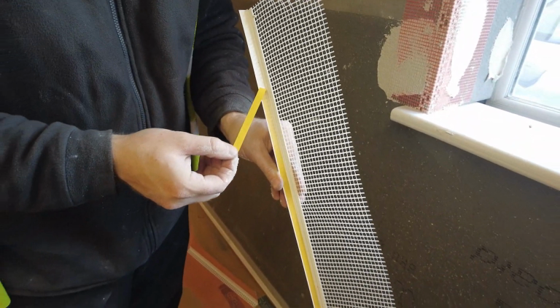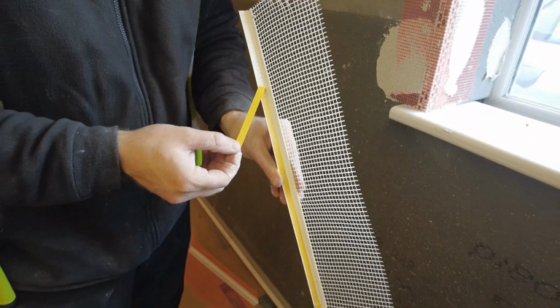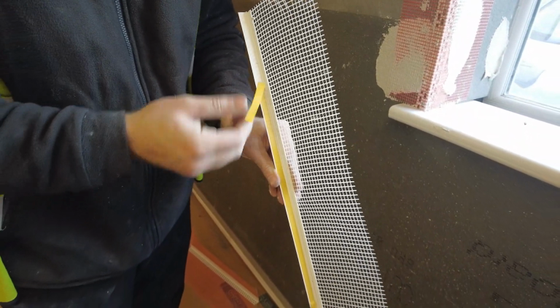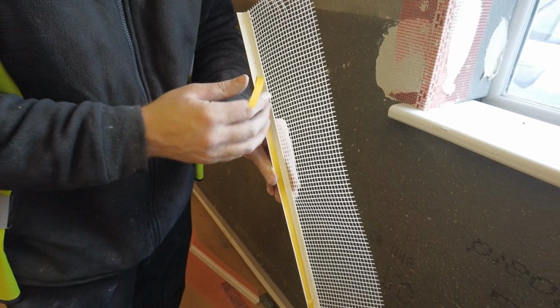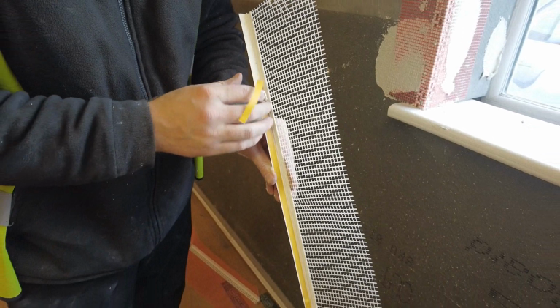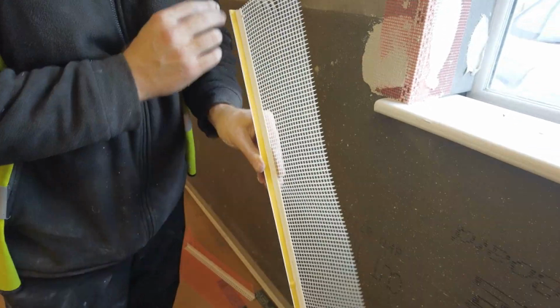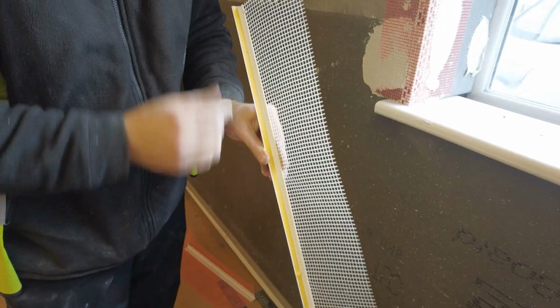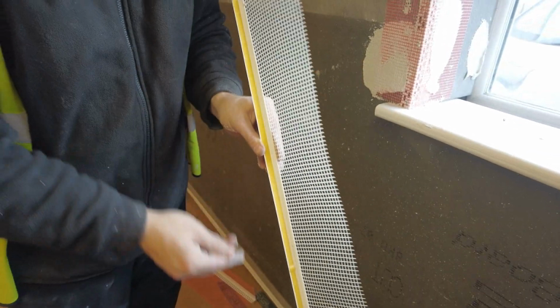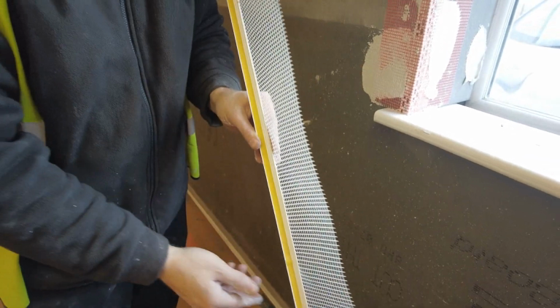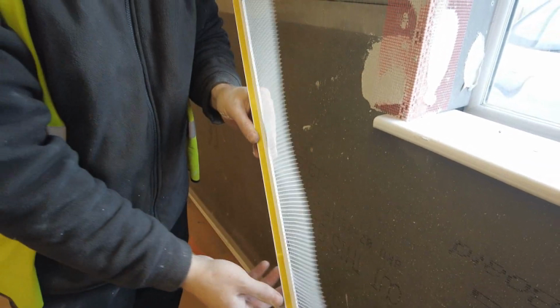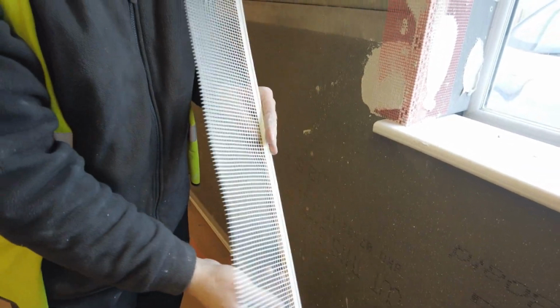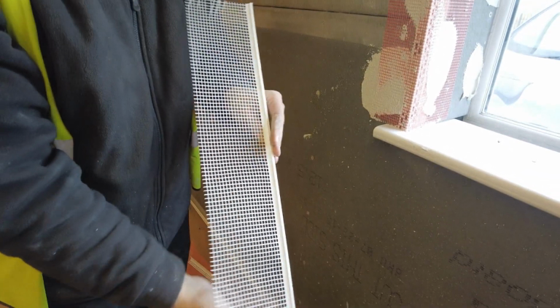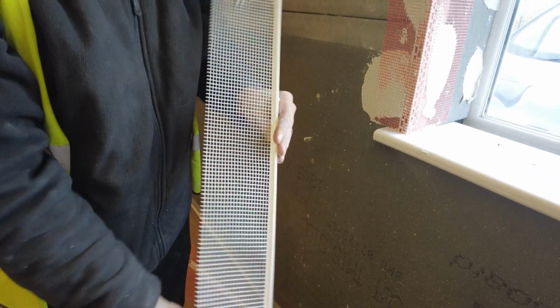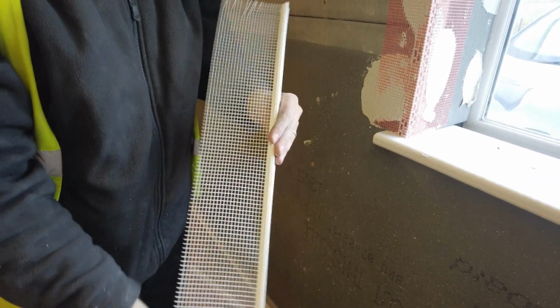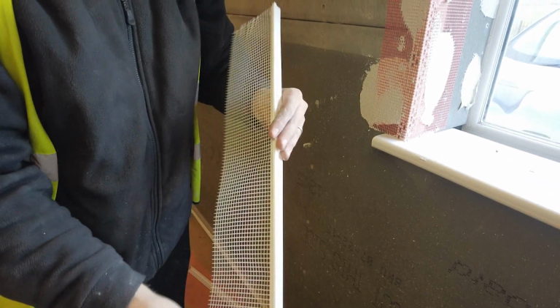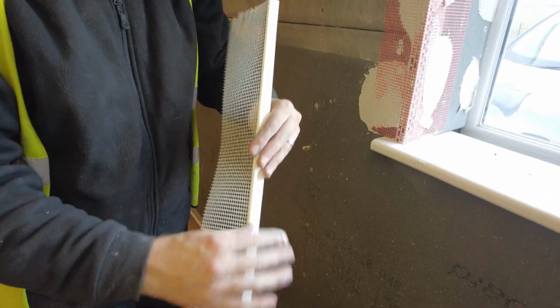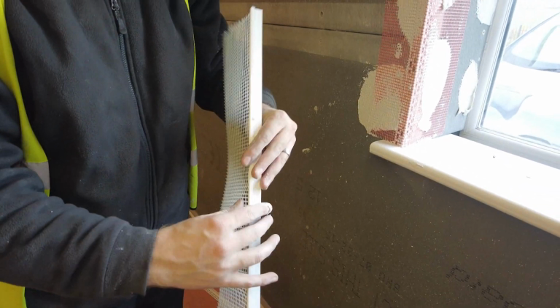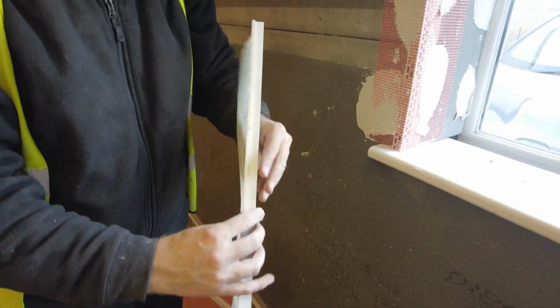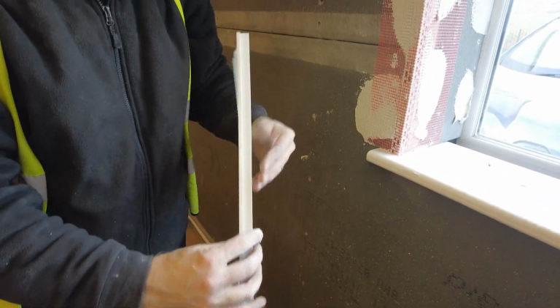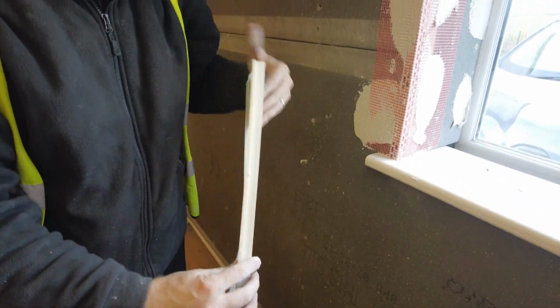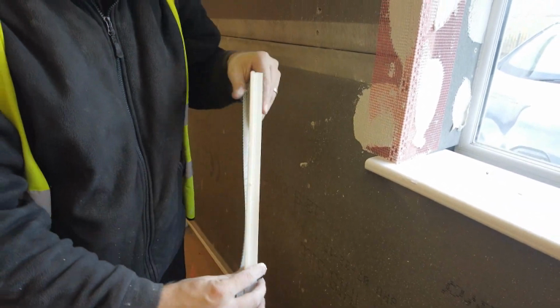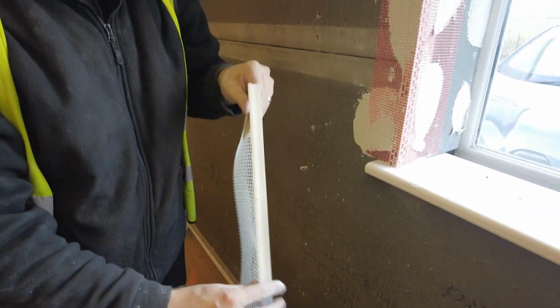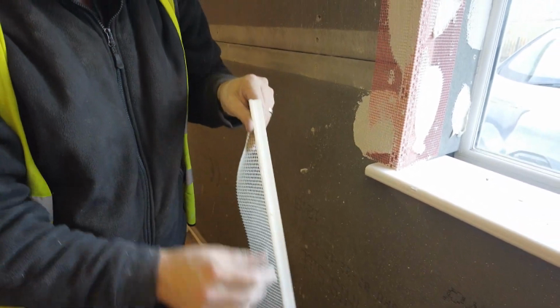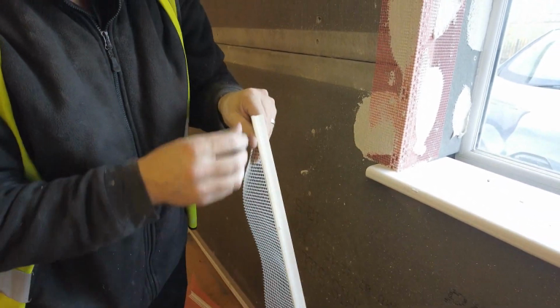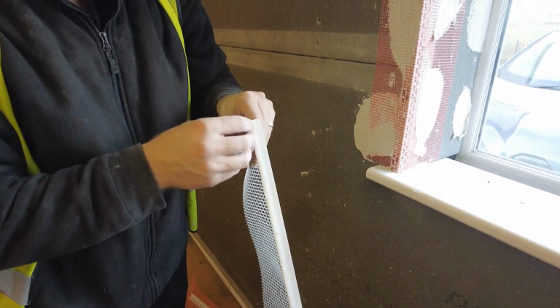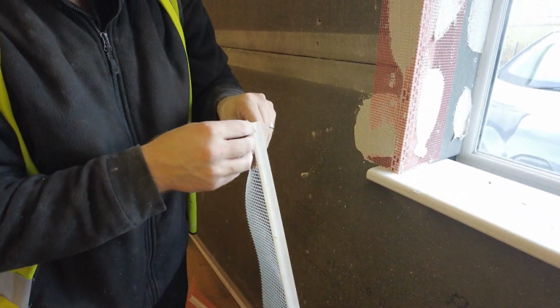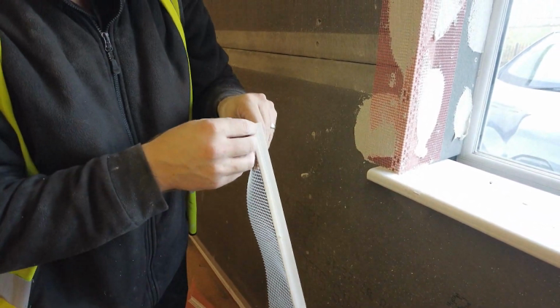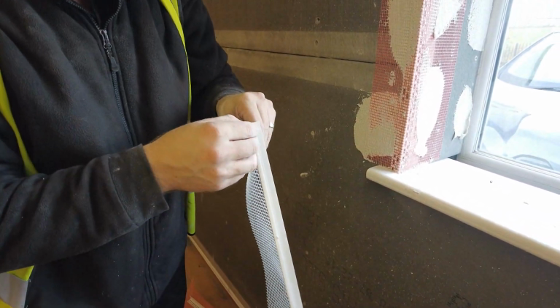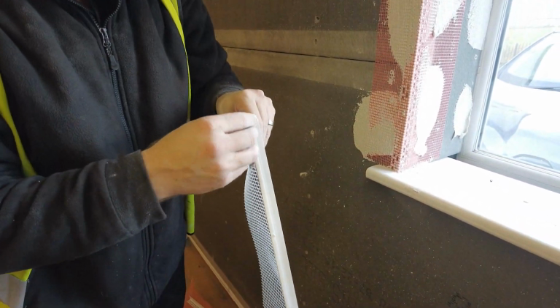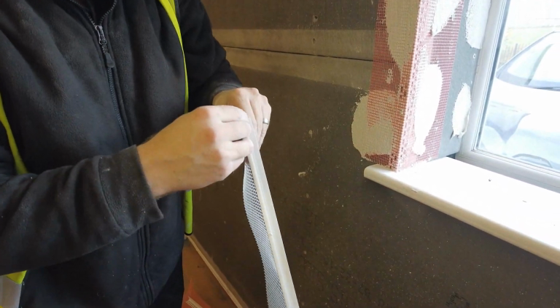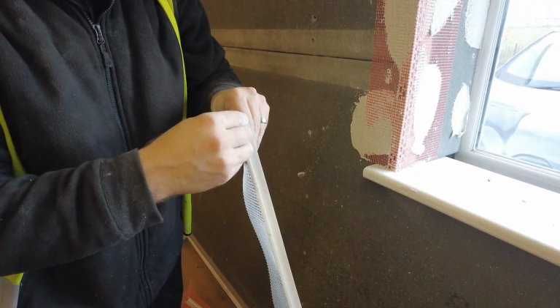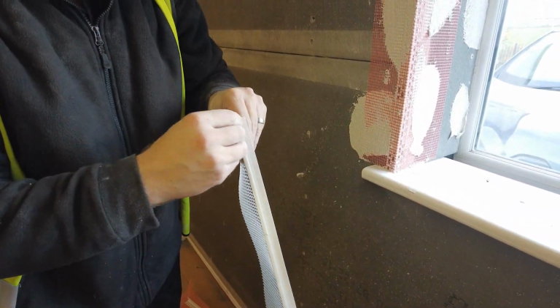The ProWall window protection bead has a self-adhesive CompuBand section that affixes to the window frame, creating a watertight seal.